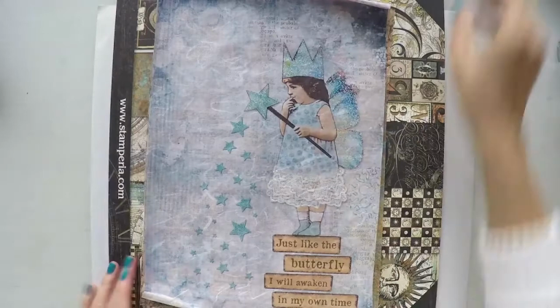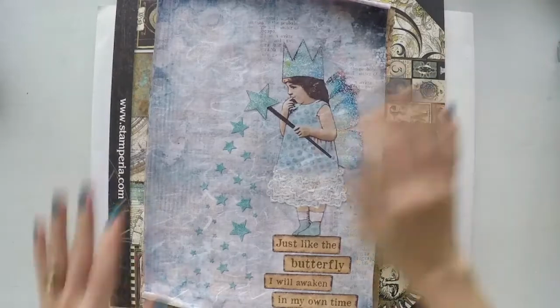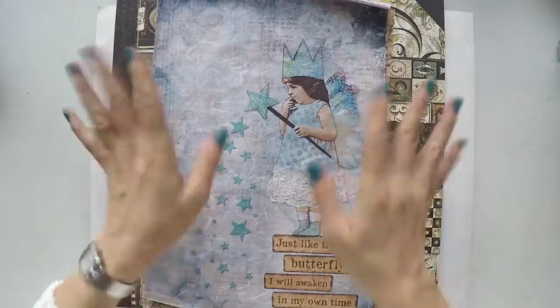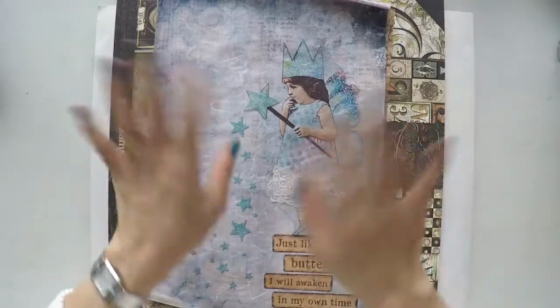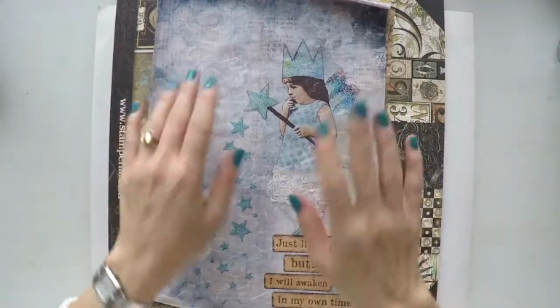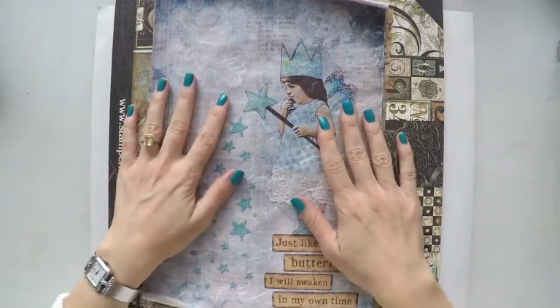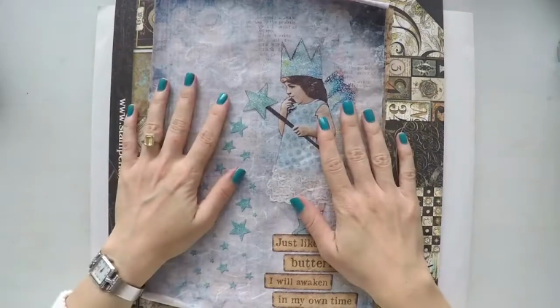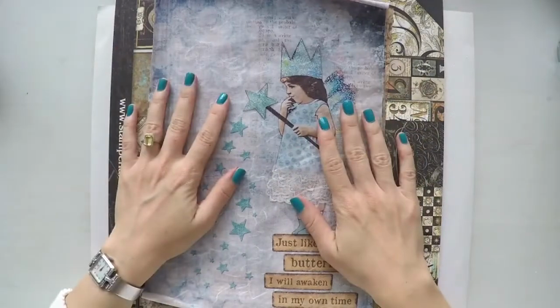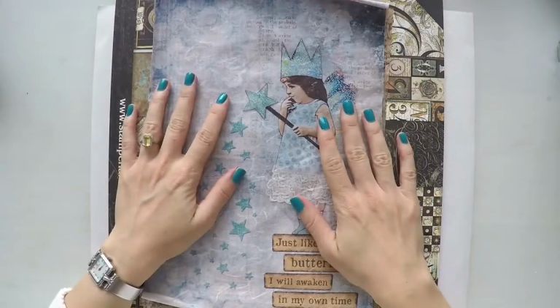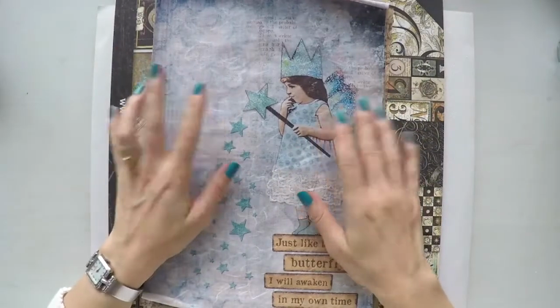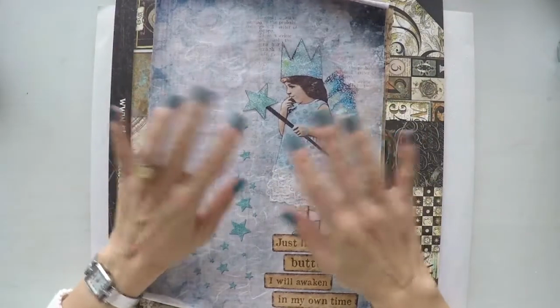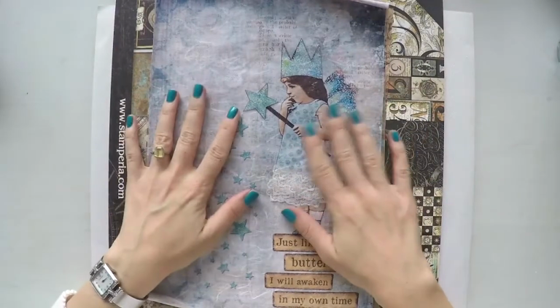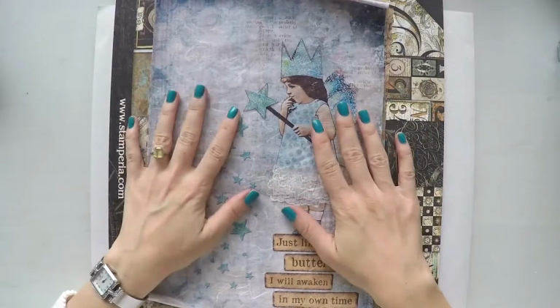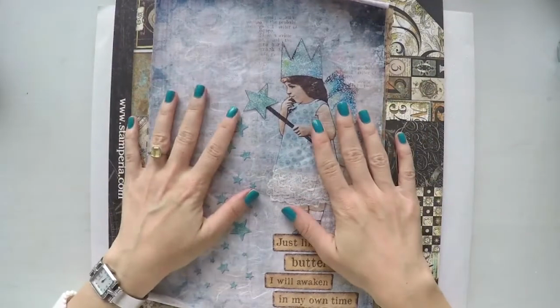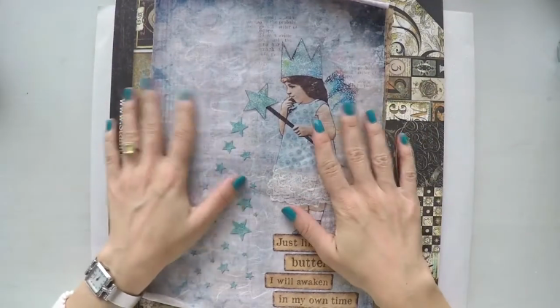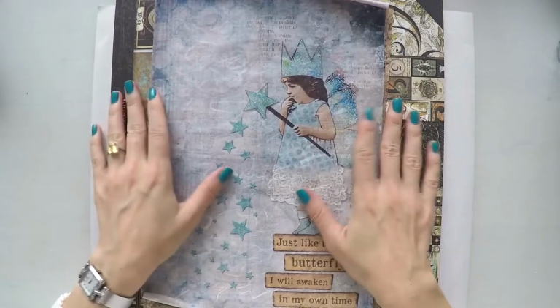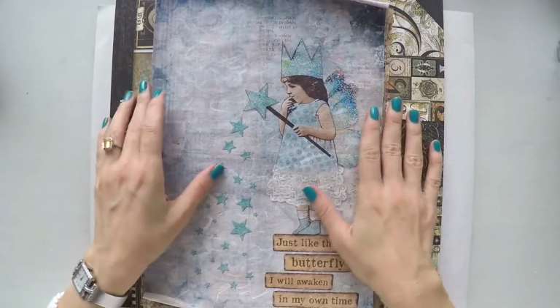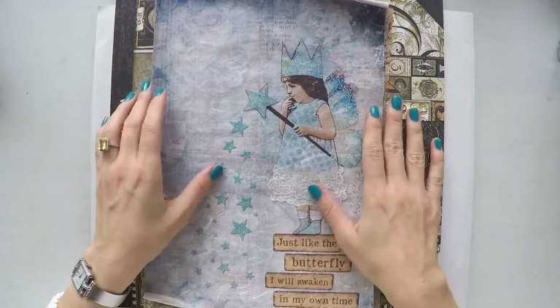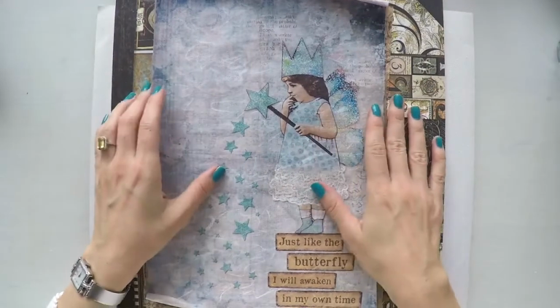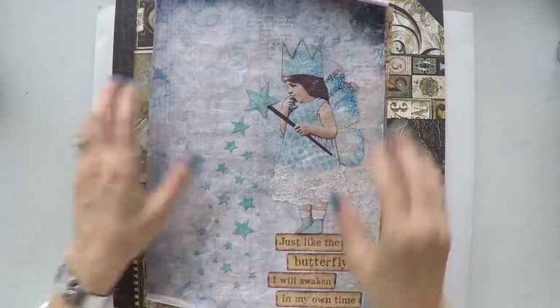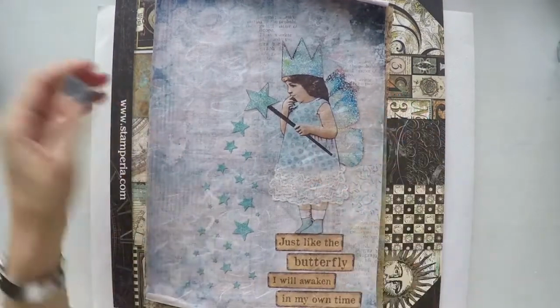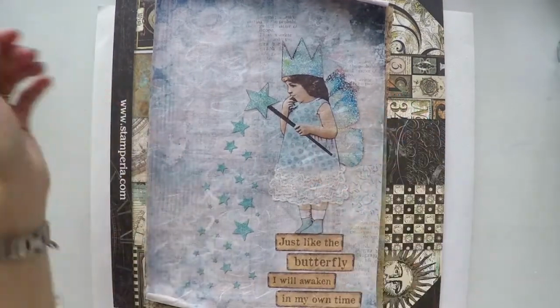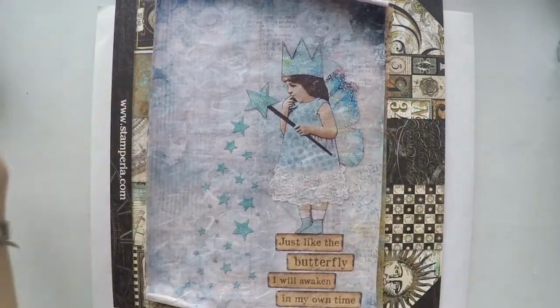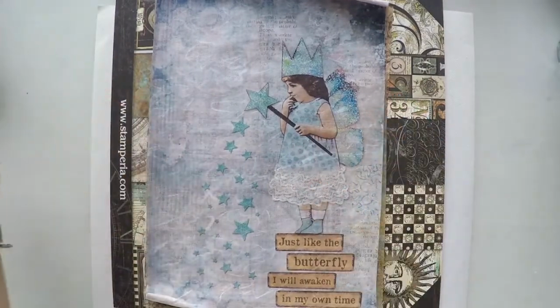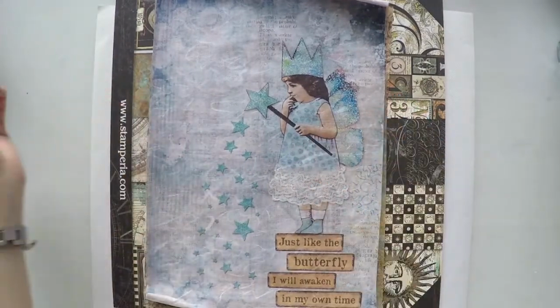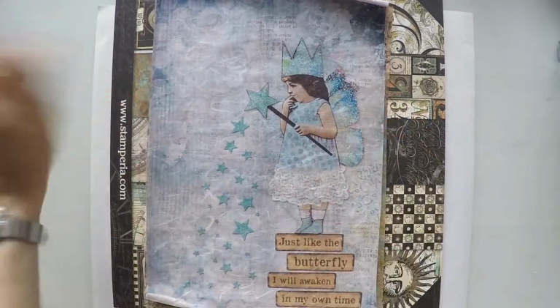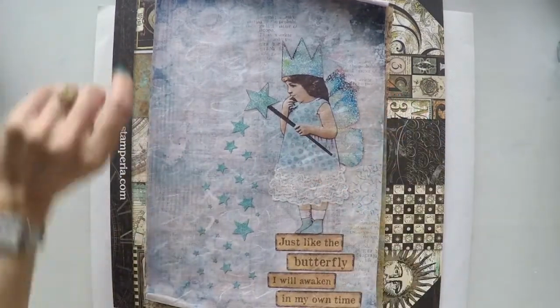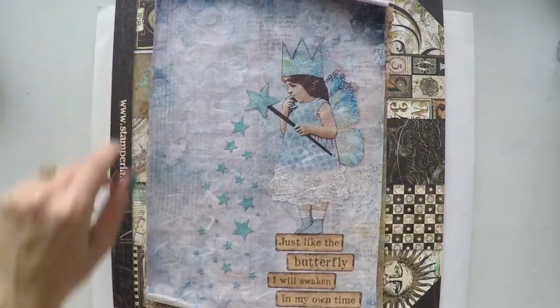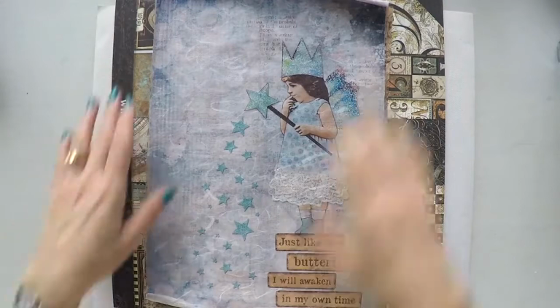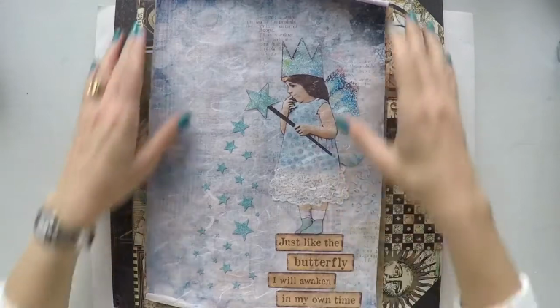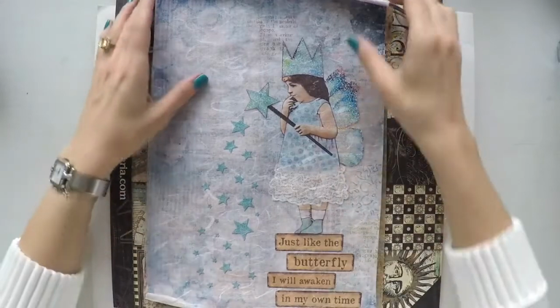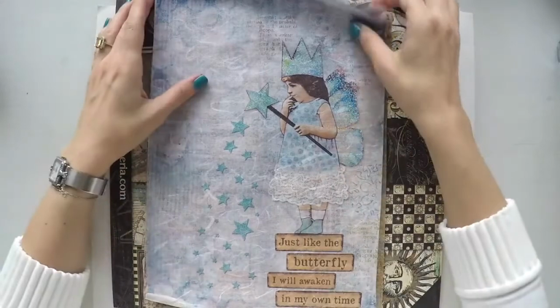Hello, Umut here. Welcome to another video. Today I'm going to create a mixed media journal page.